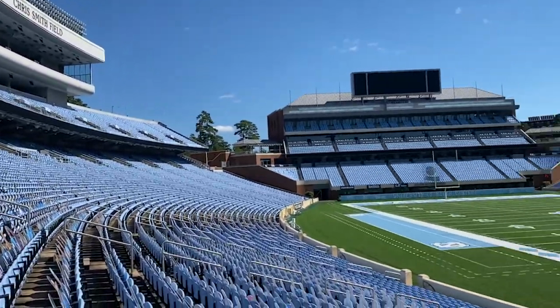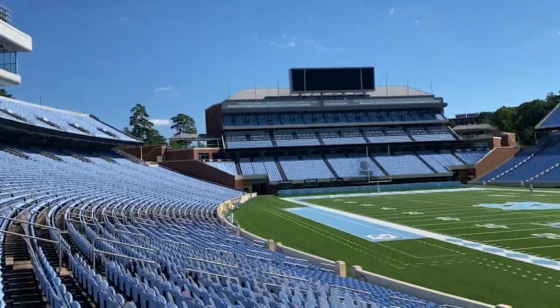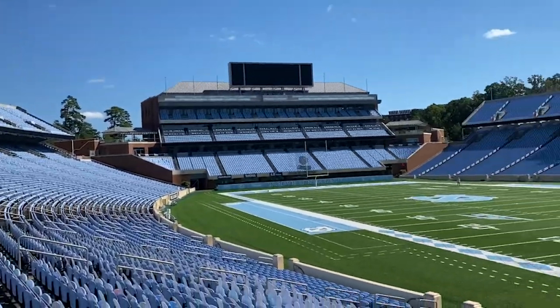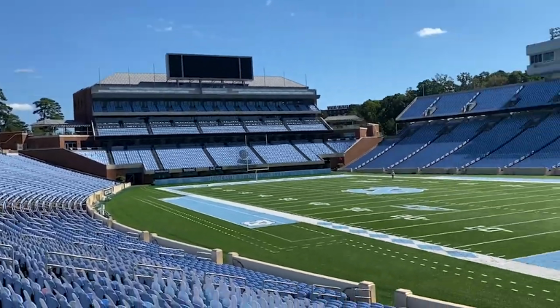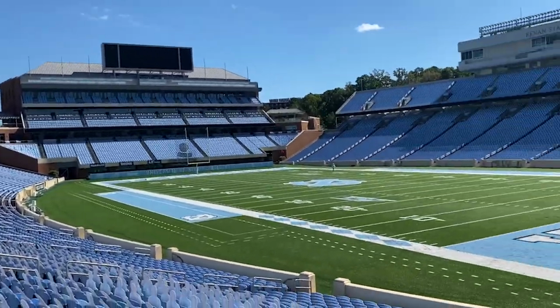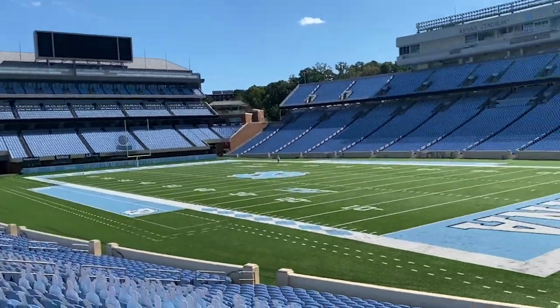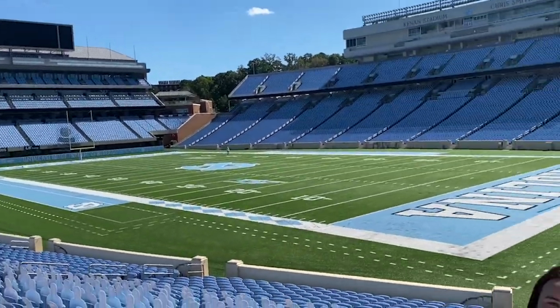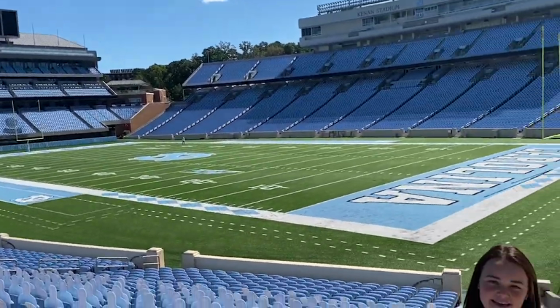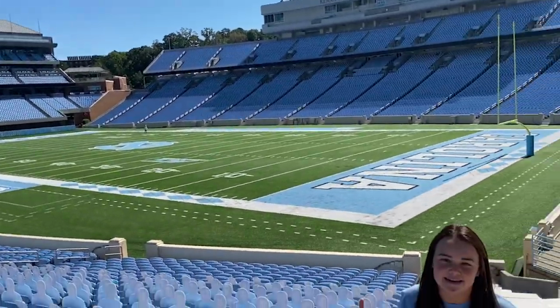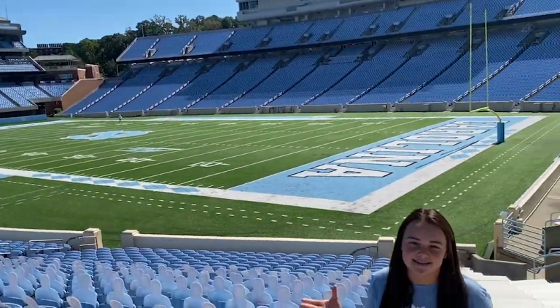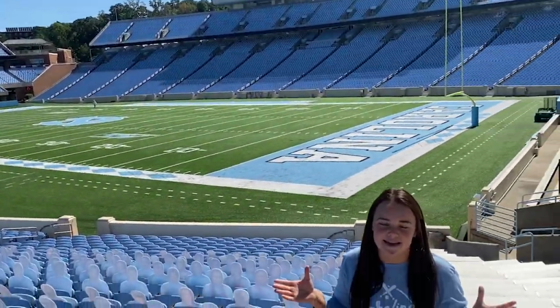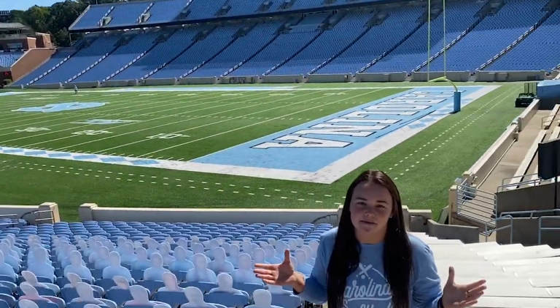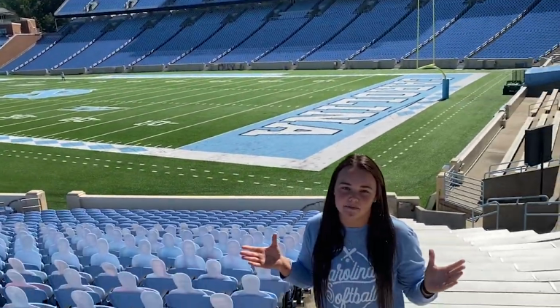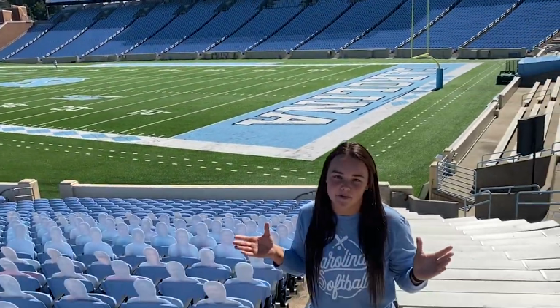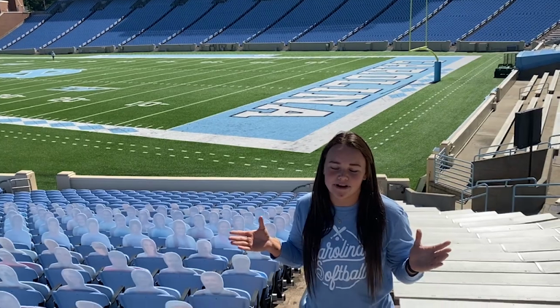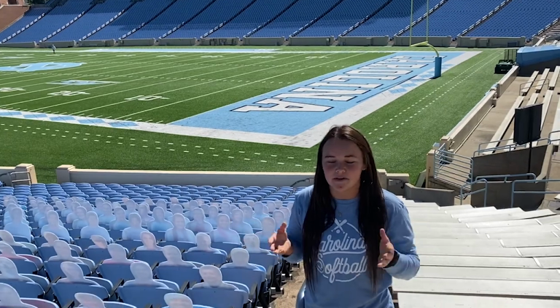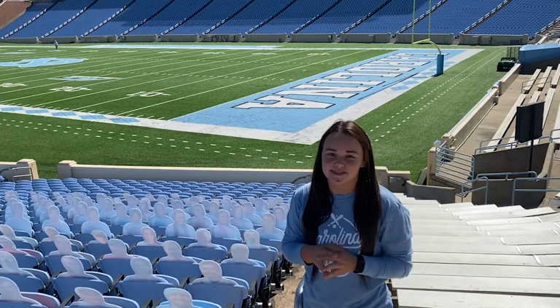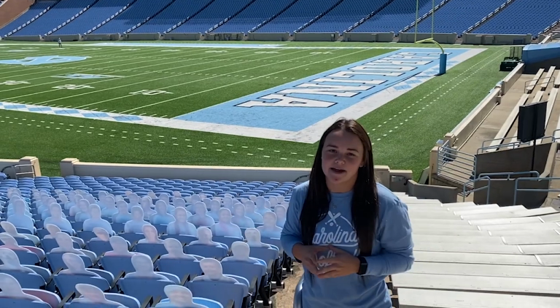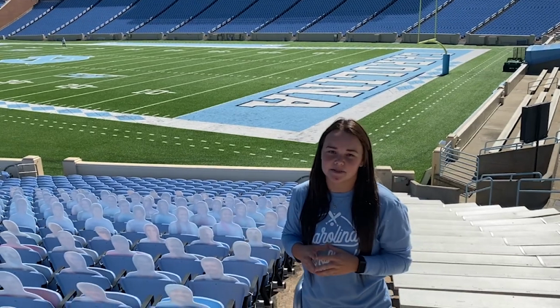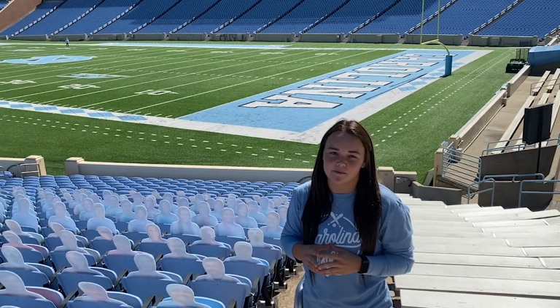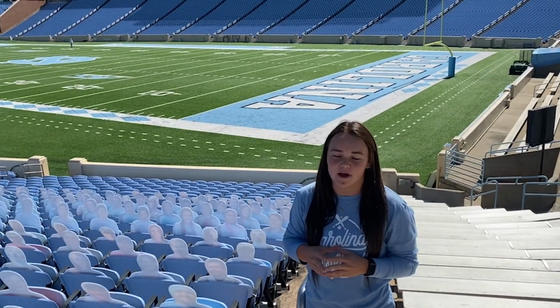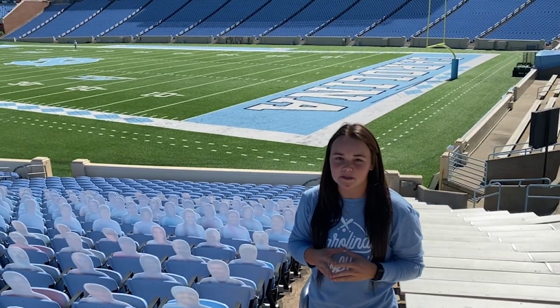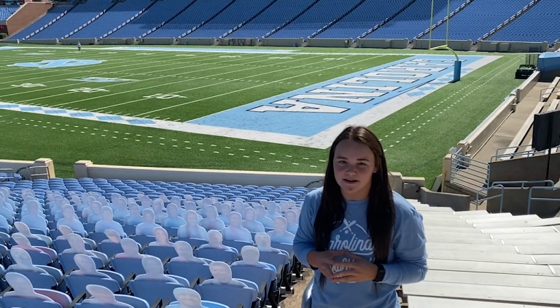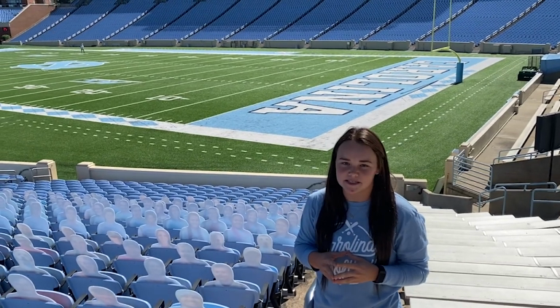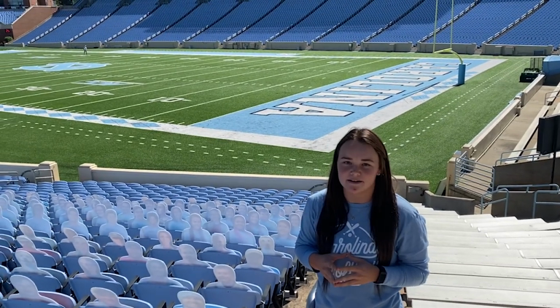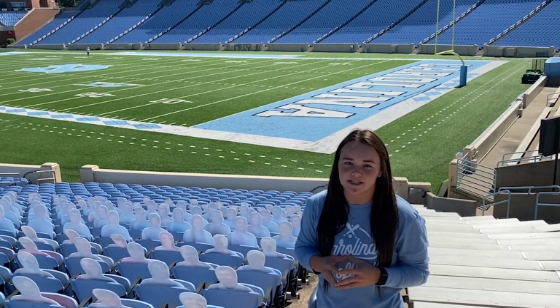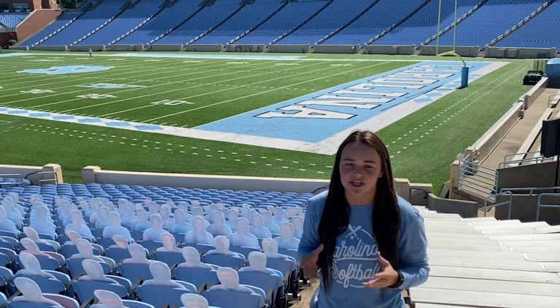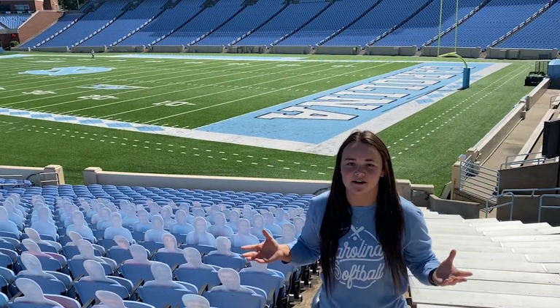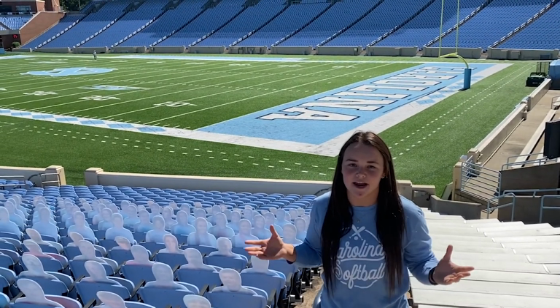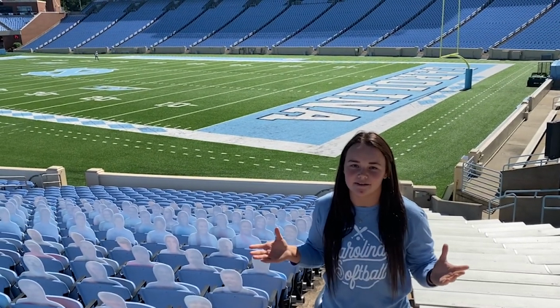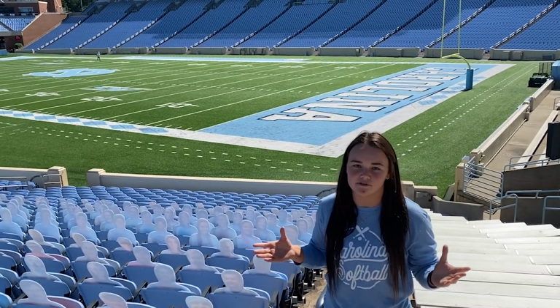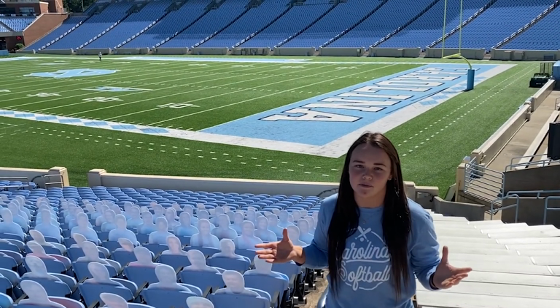And now we're in Kenan Stadium, where pre-COVID times we all spent our Saturdays cheering on Carolina football.